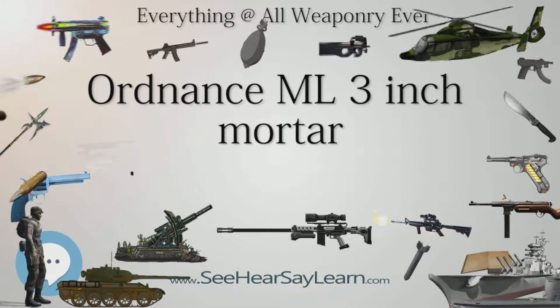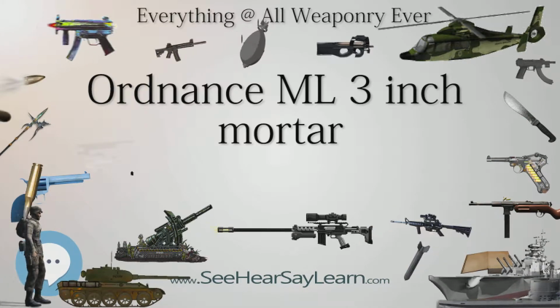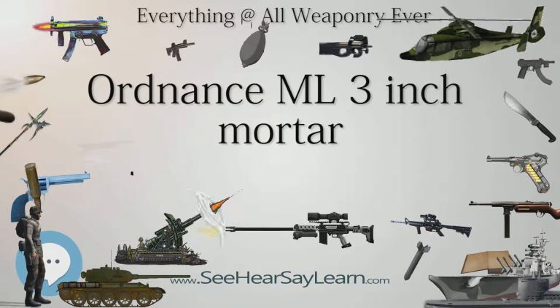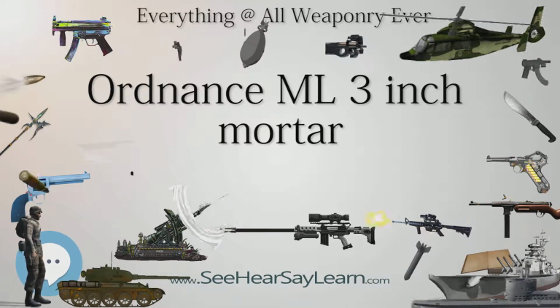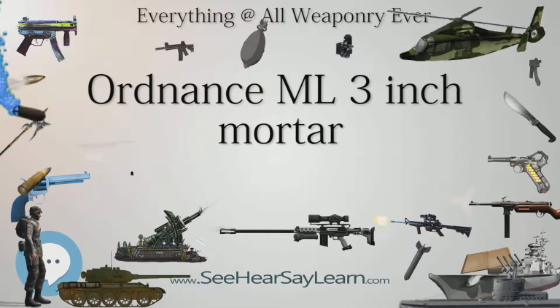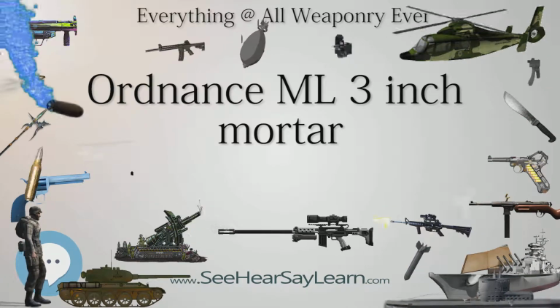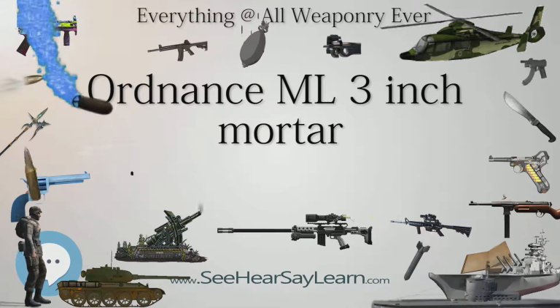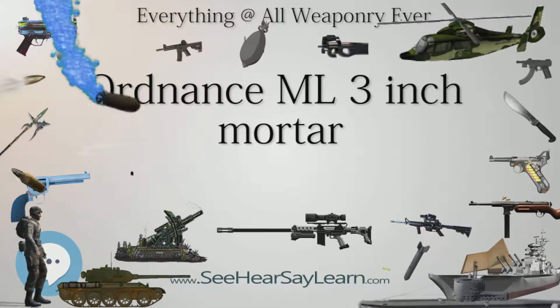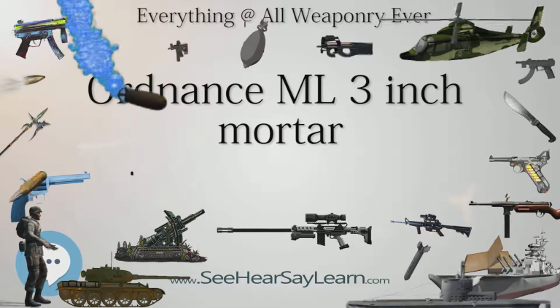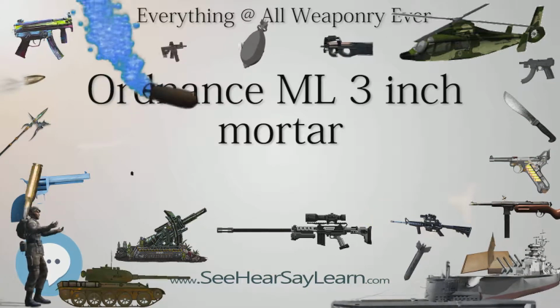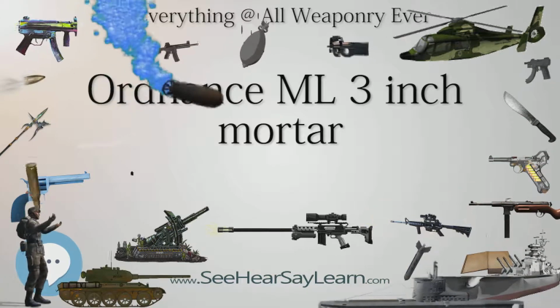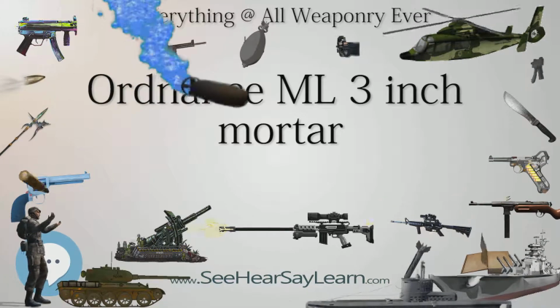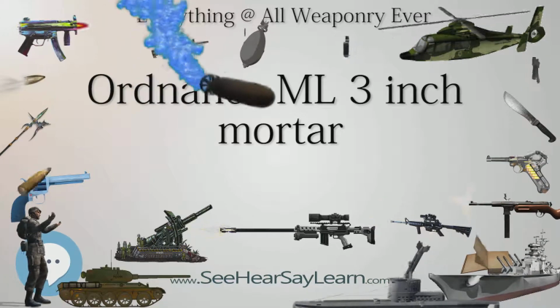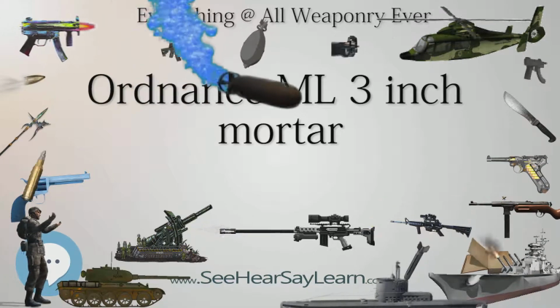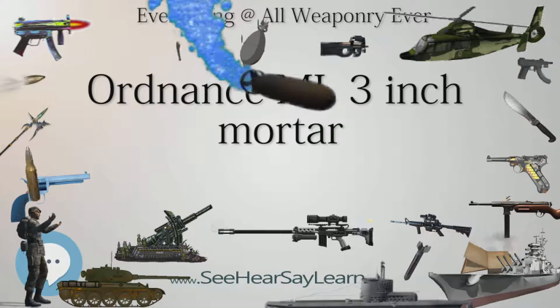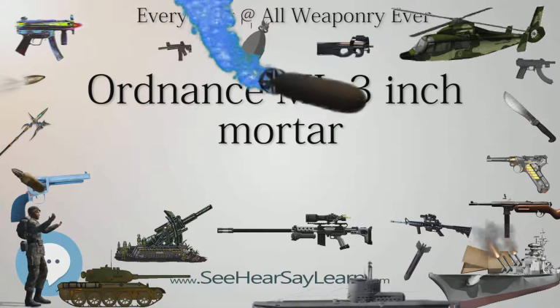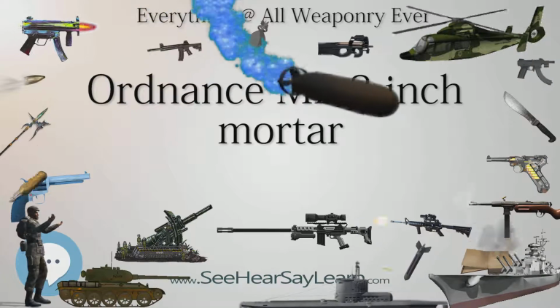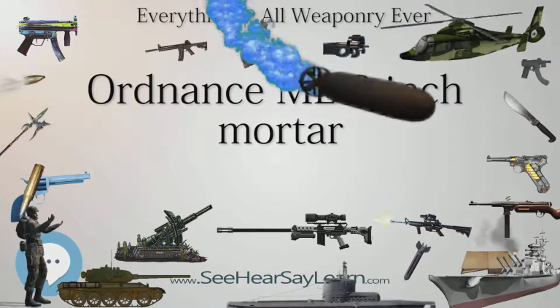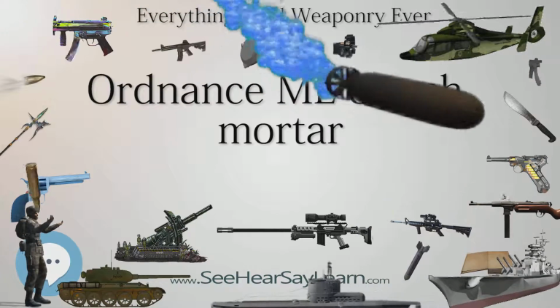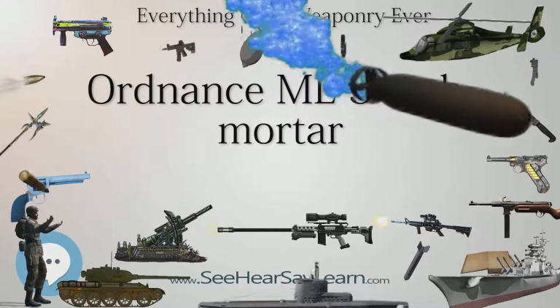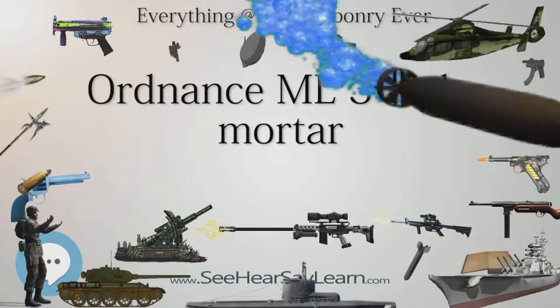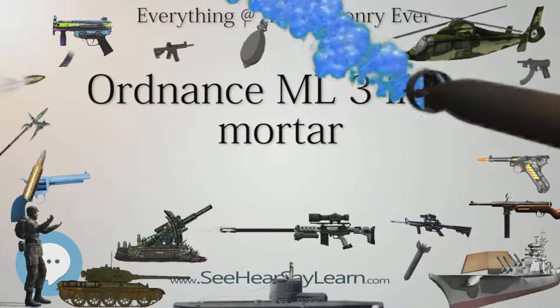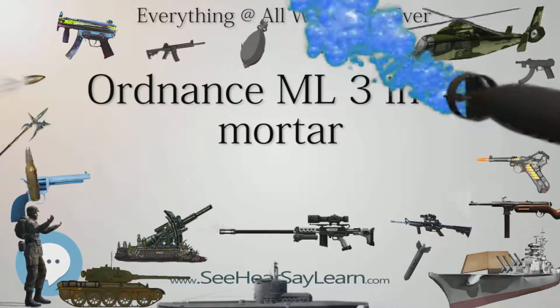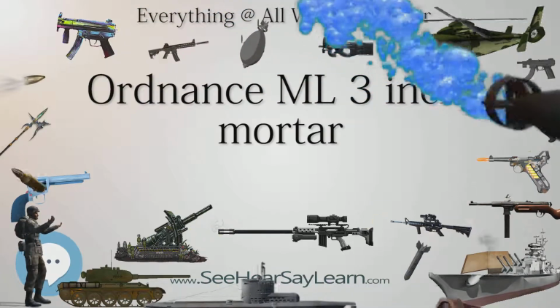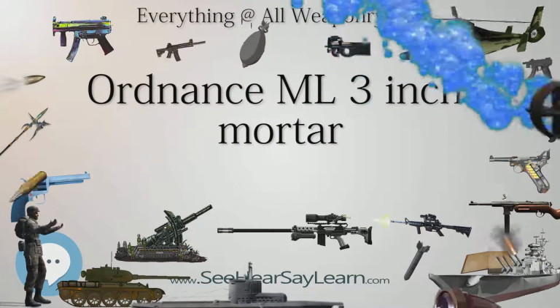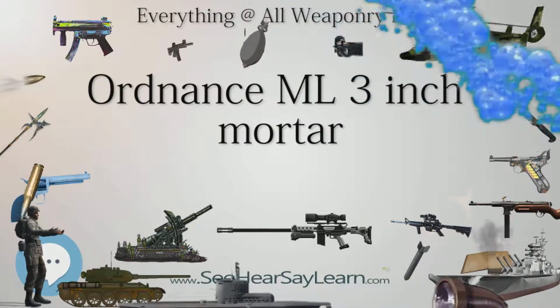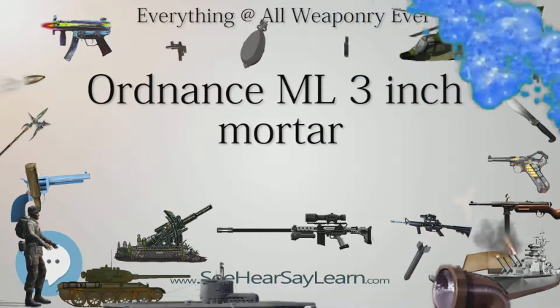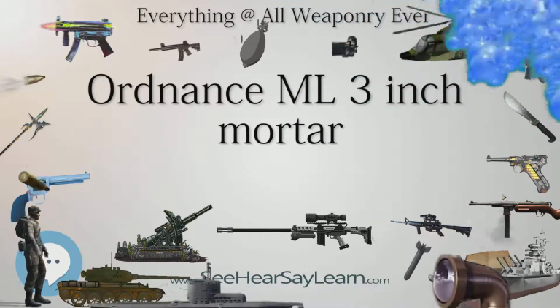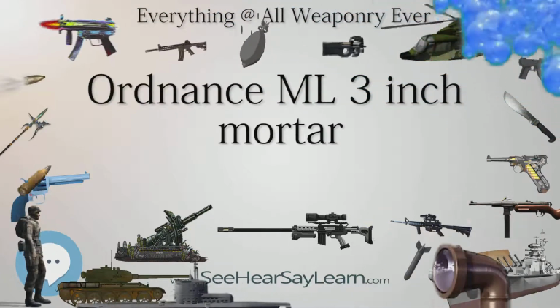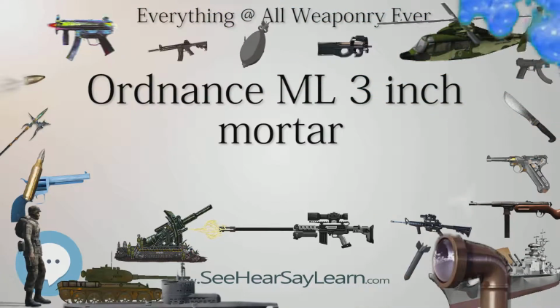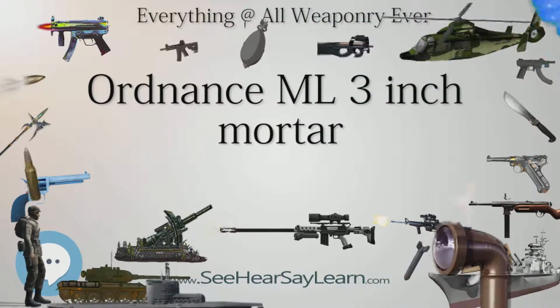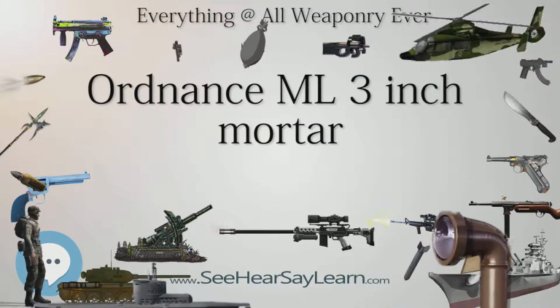The ML 3-inch Mortar is a conventional Stokes-type mortar which is muzzle-loaded and drop-fired.